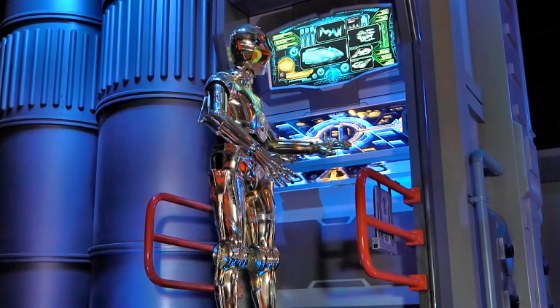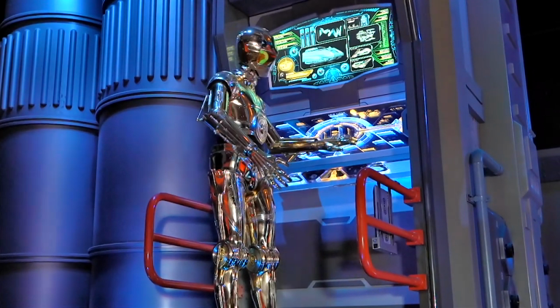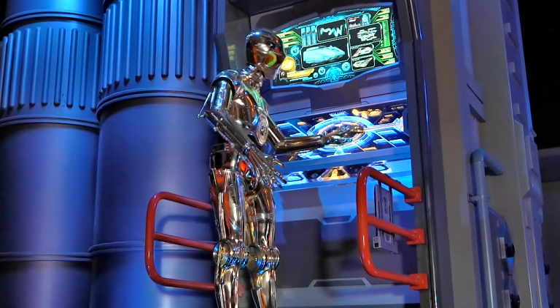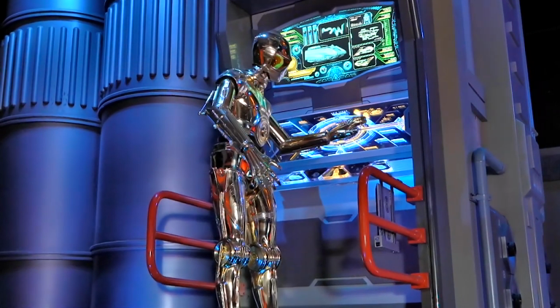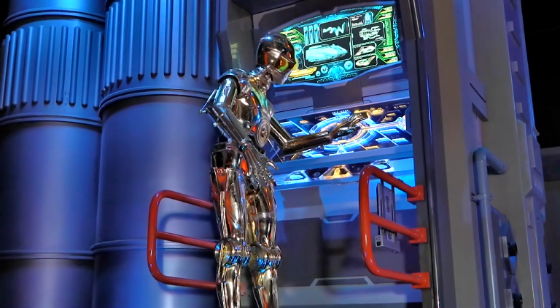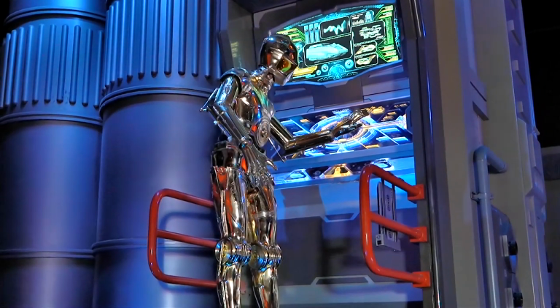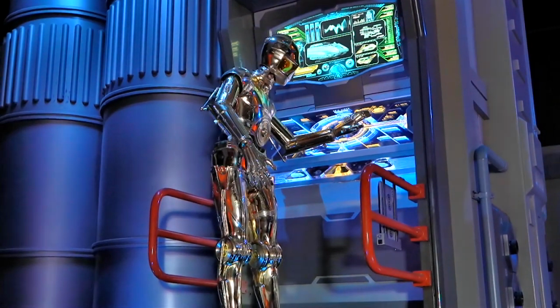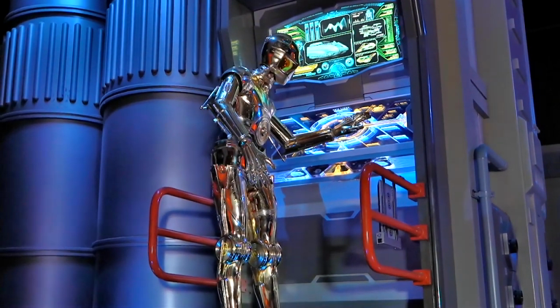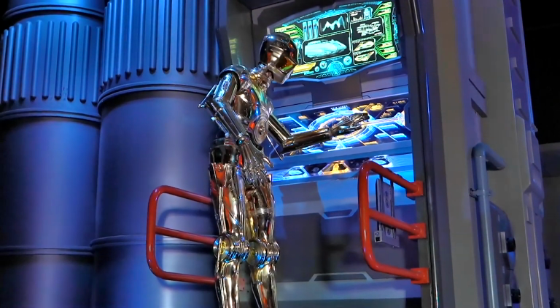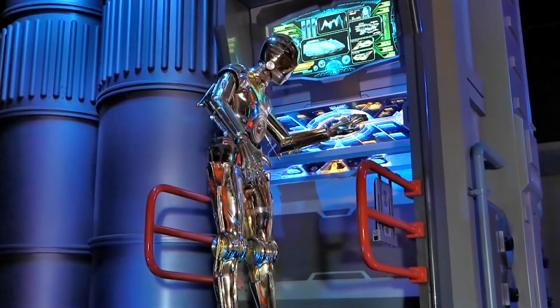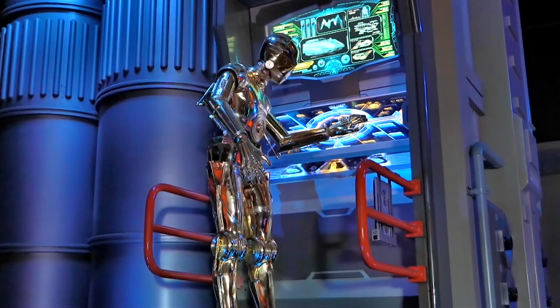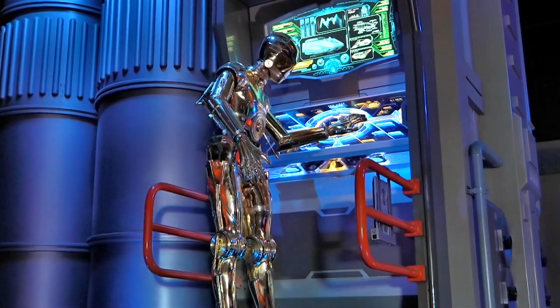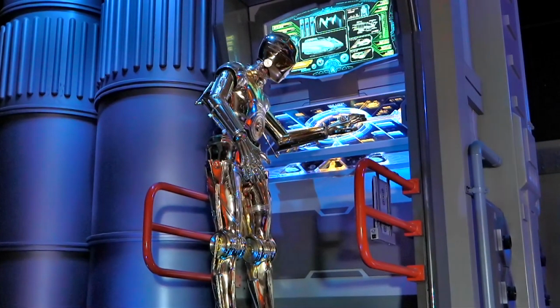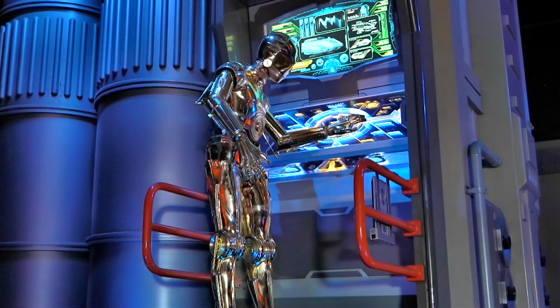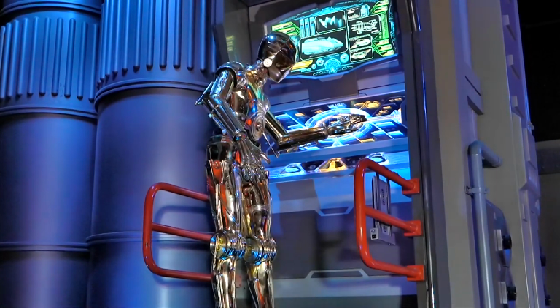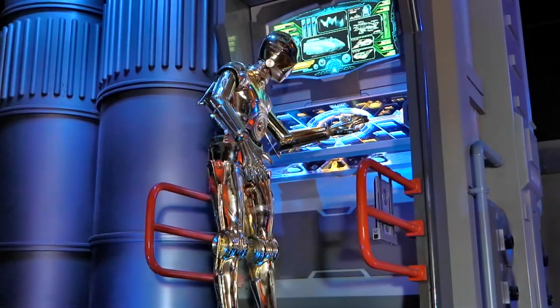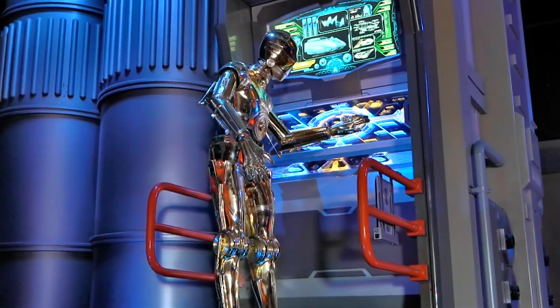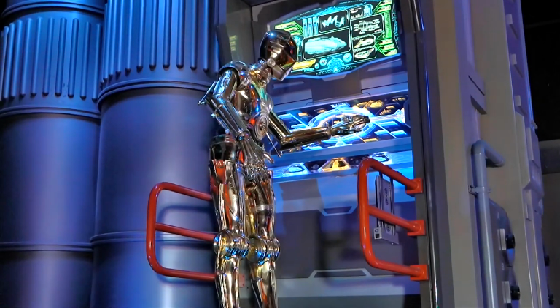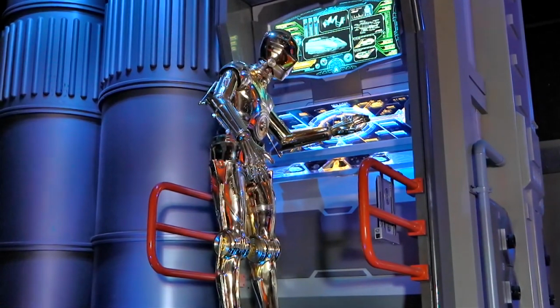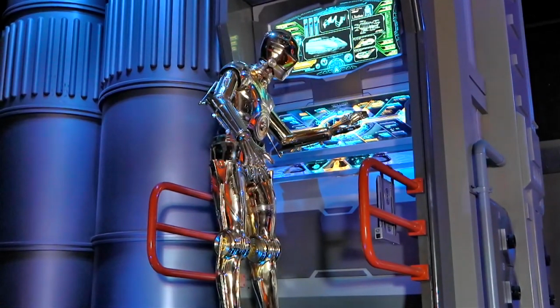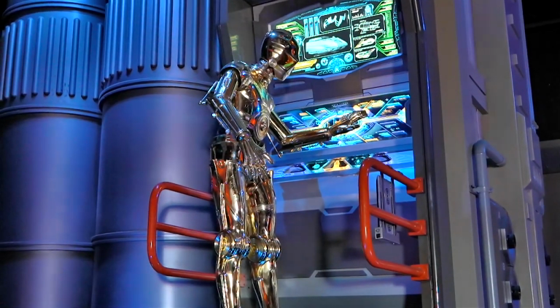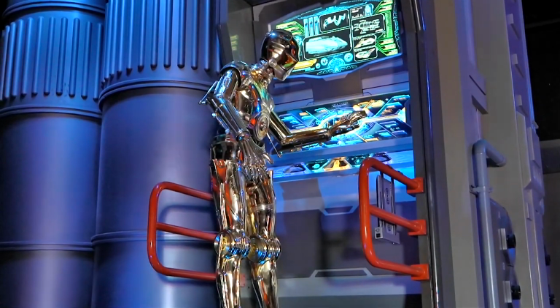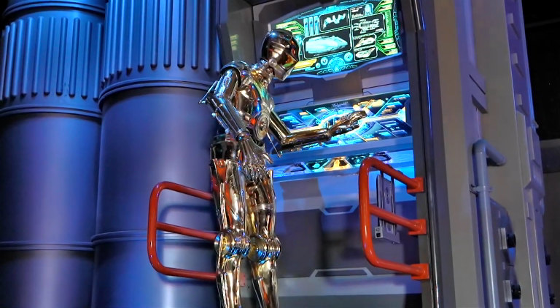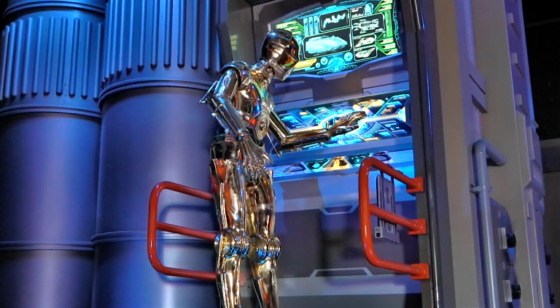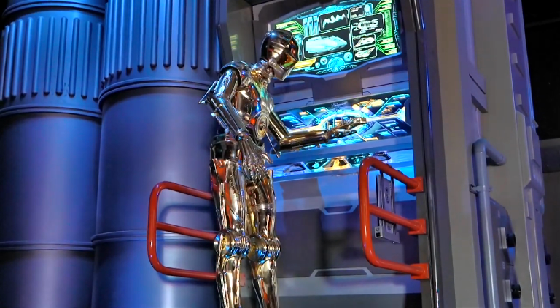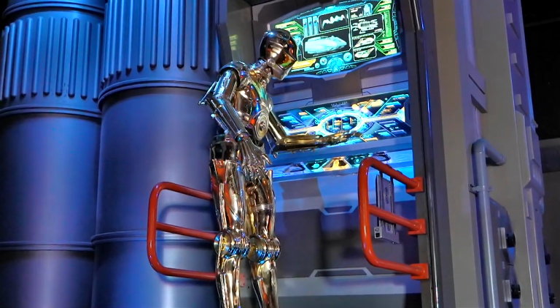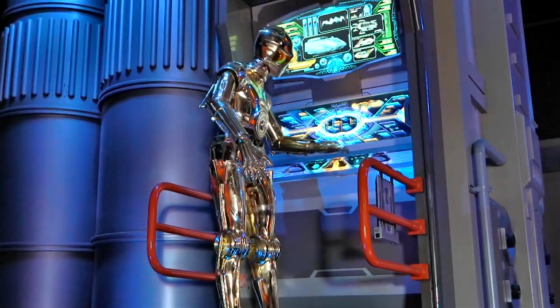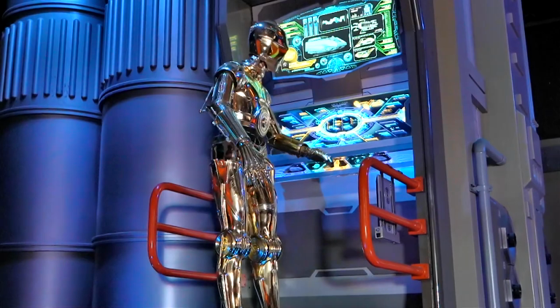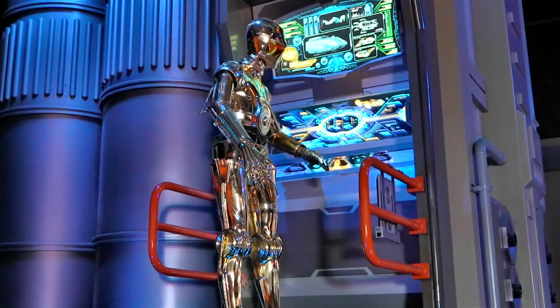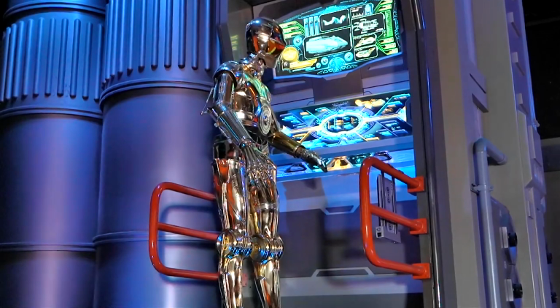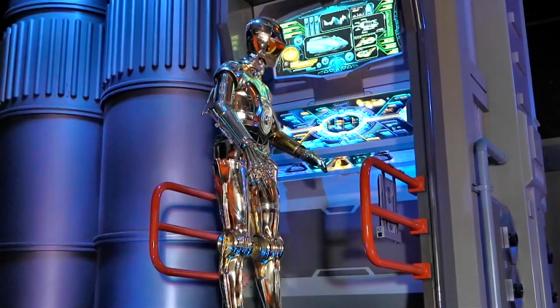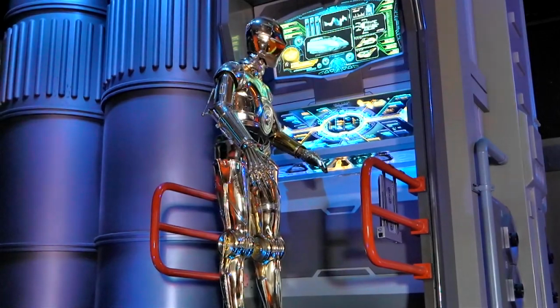Star Tours is pleased to announce this inaugural flight to the great city-like Coruscant.